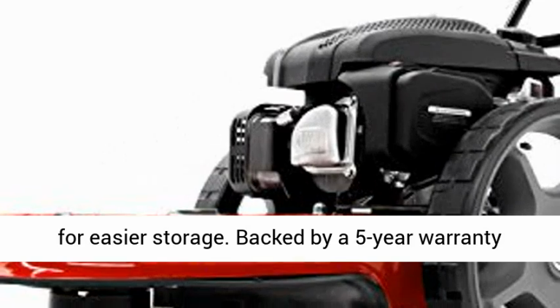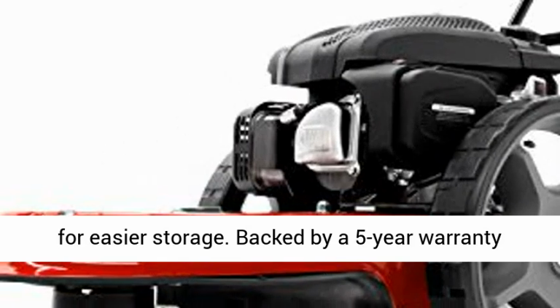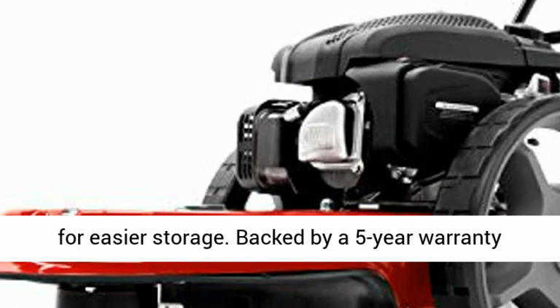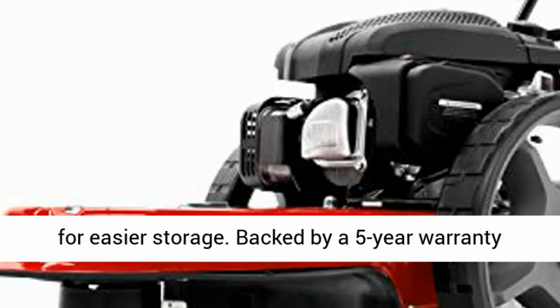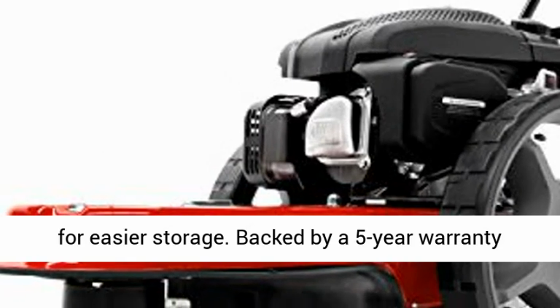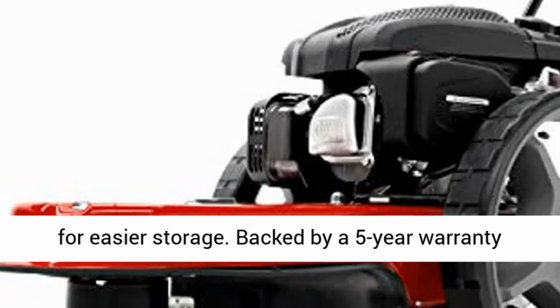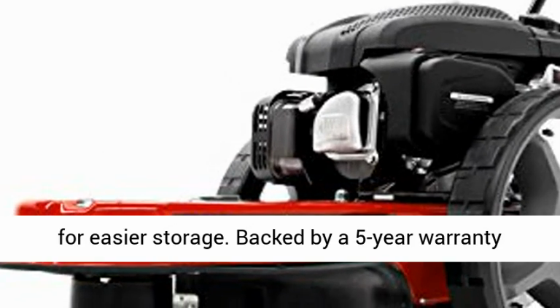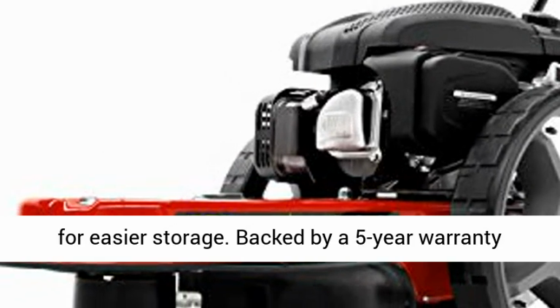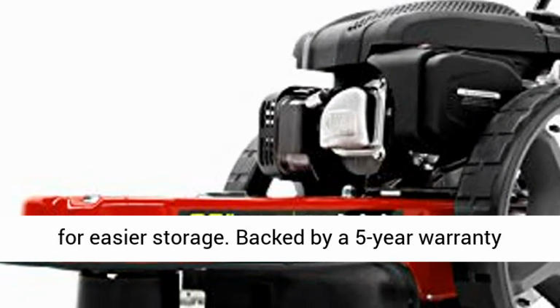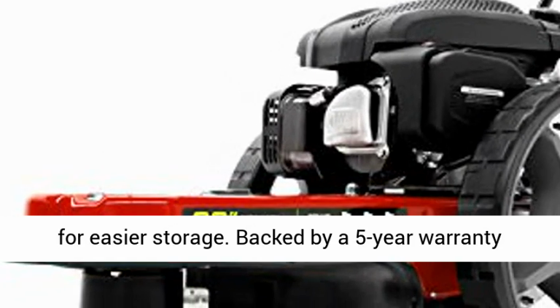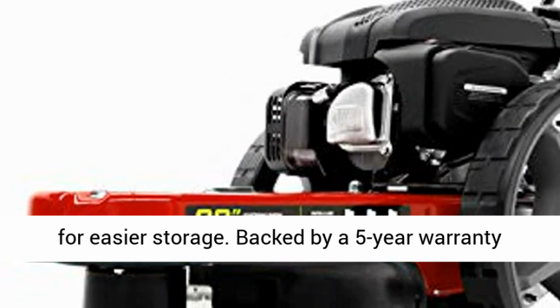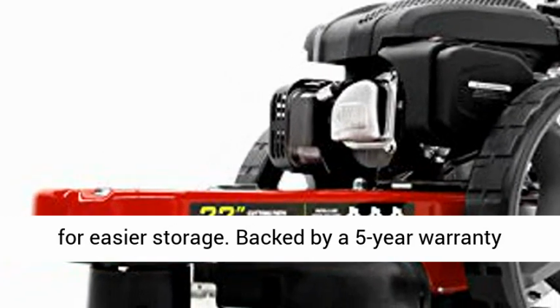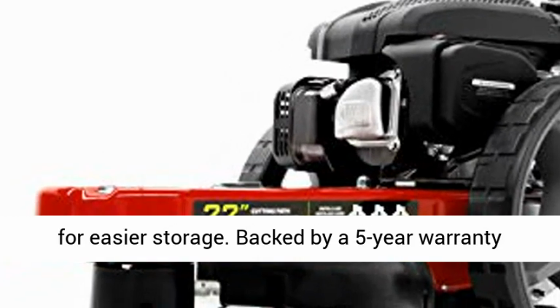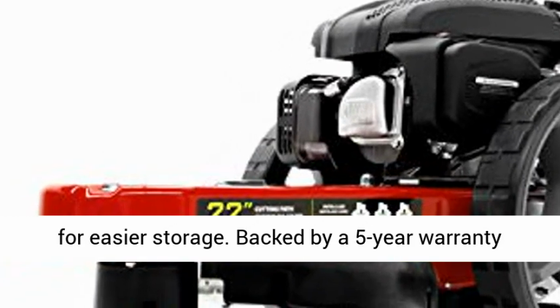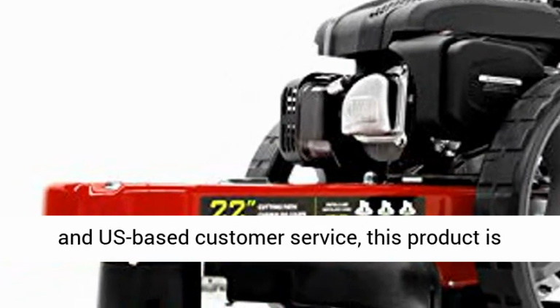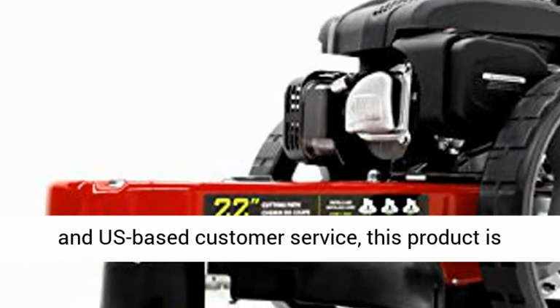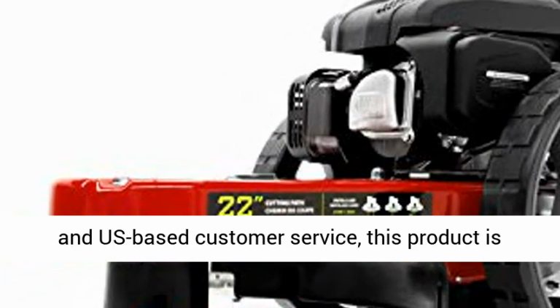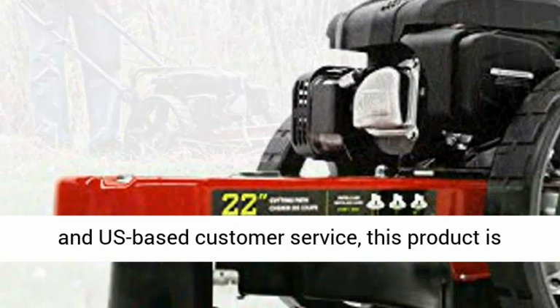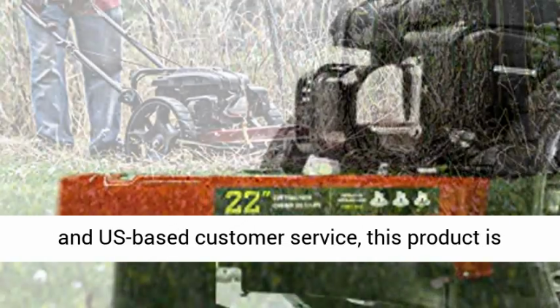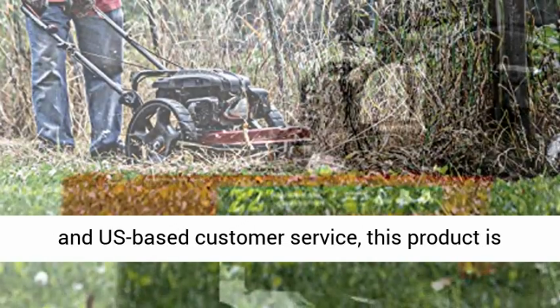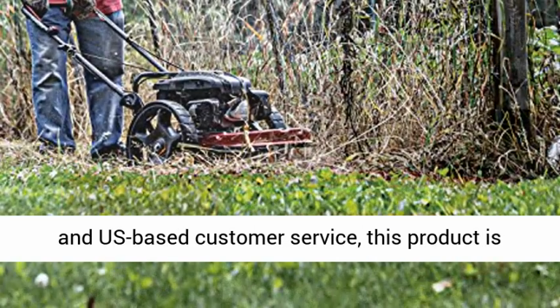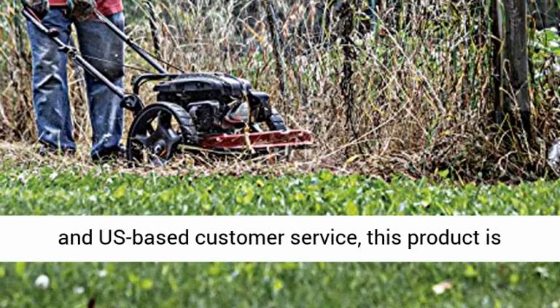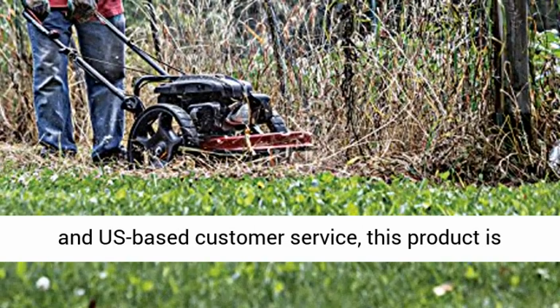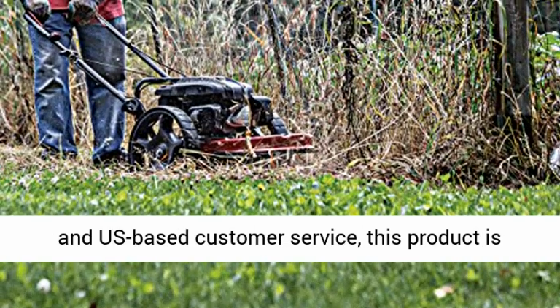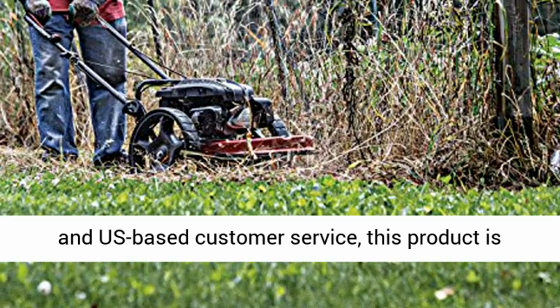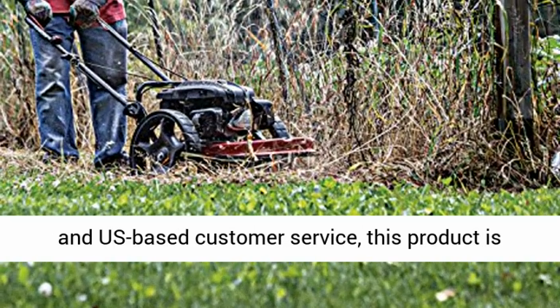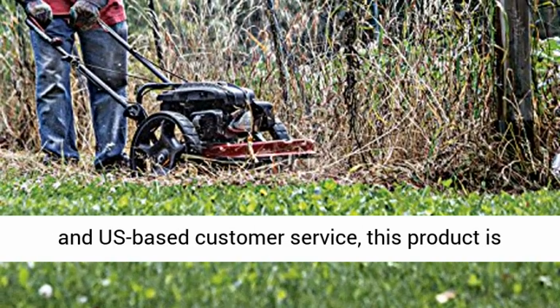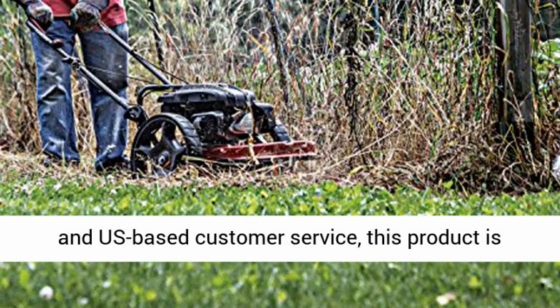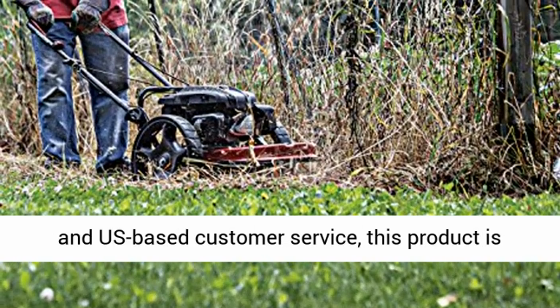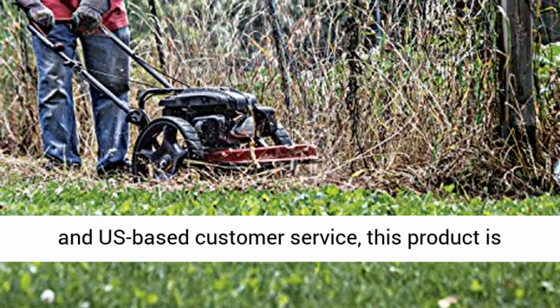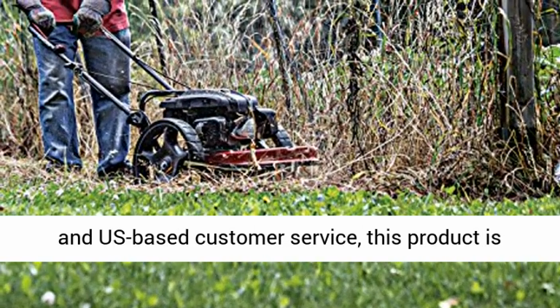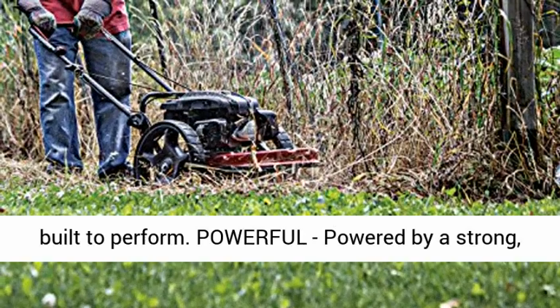Backed by a five-year warranty and U.S.-based customer service, this product is built to perform.